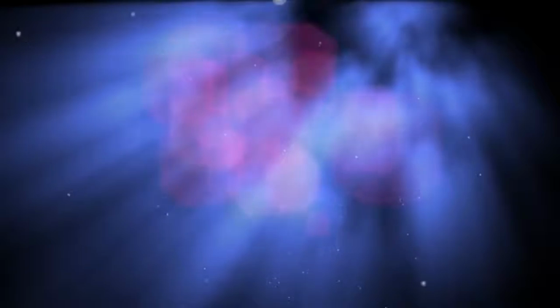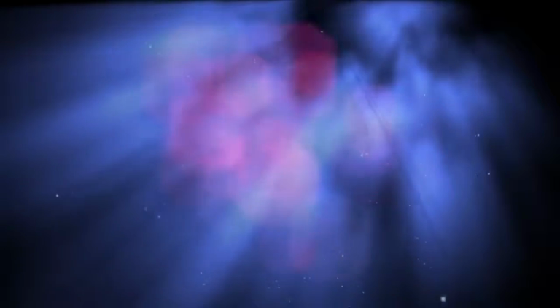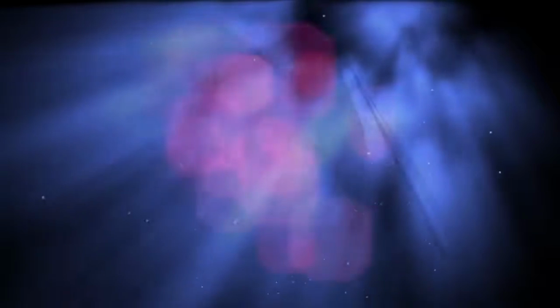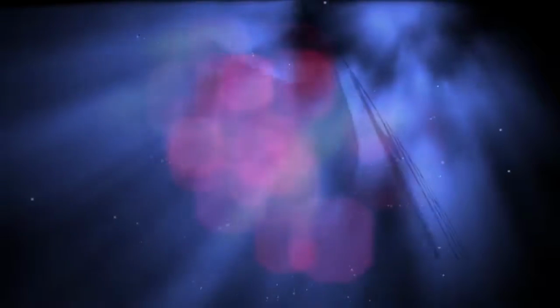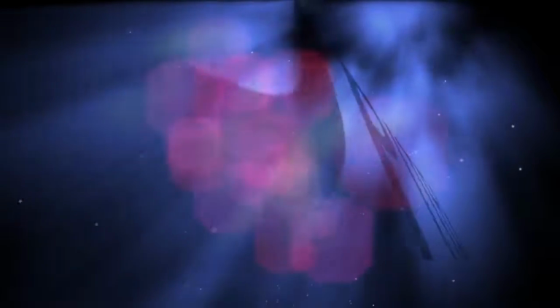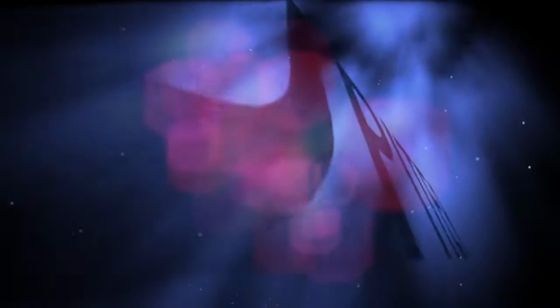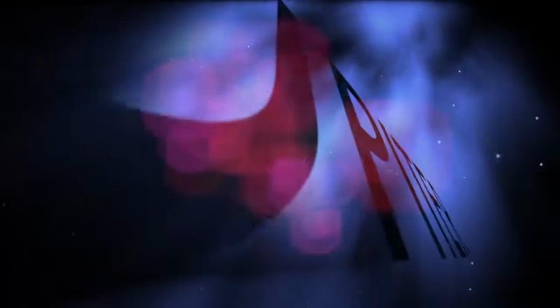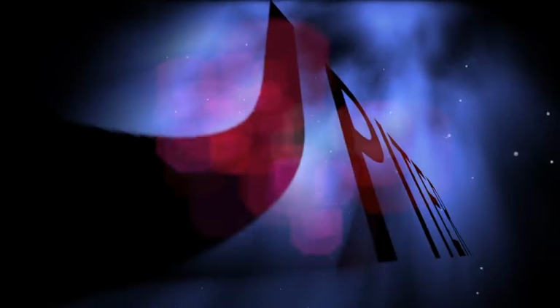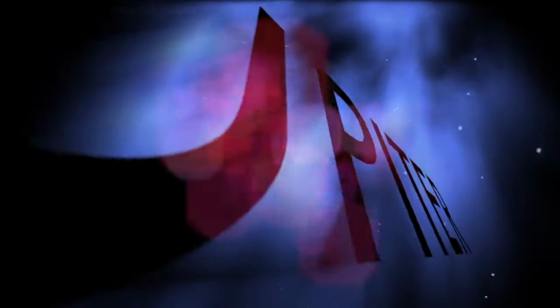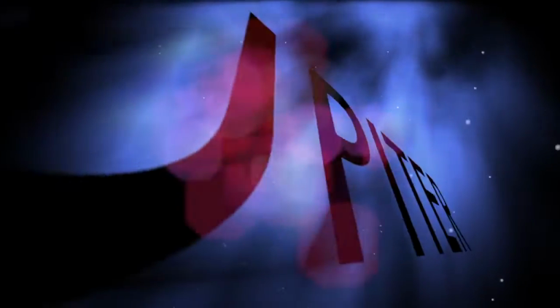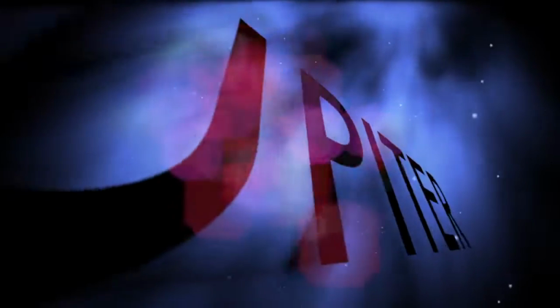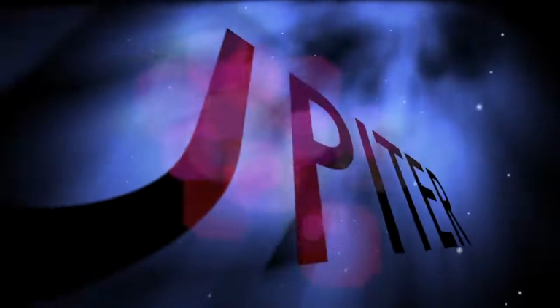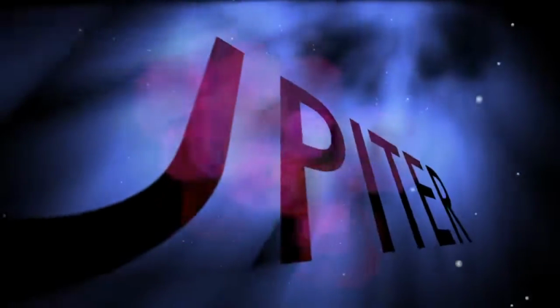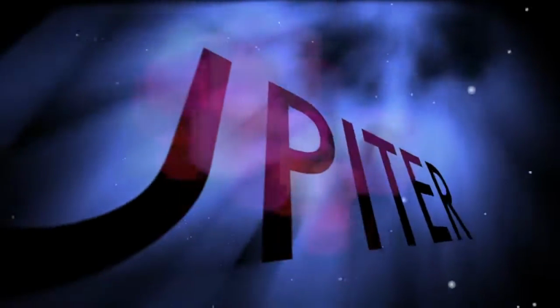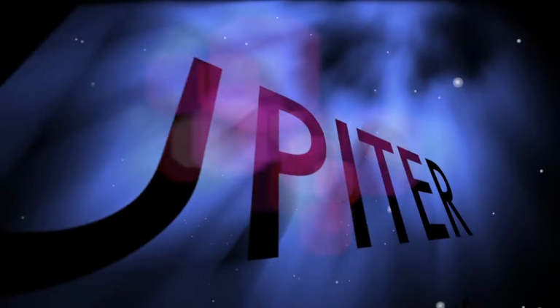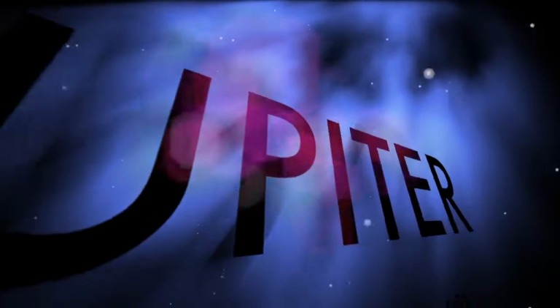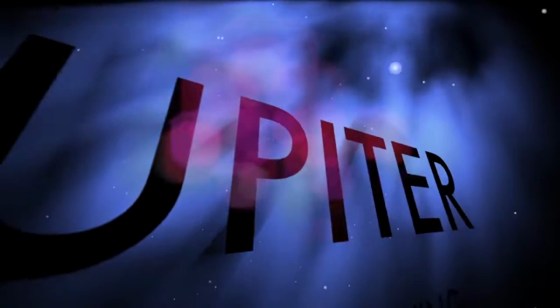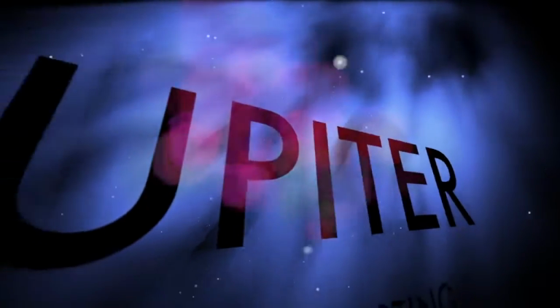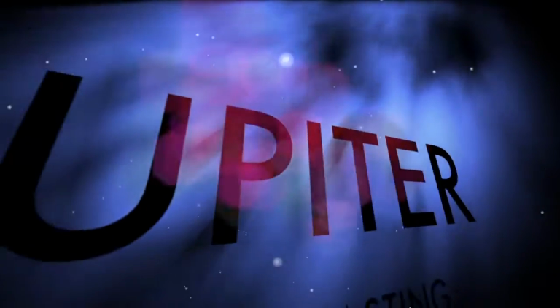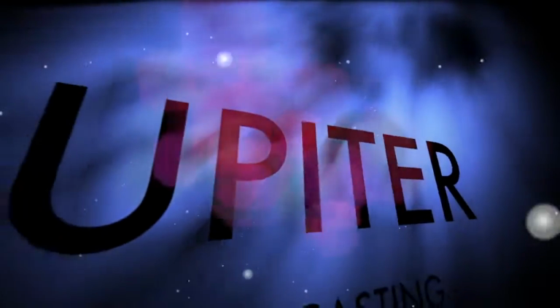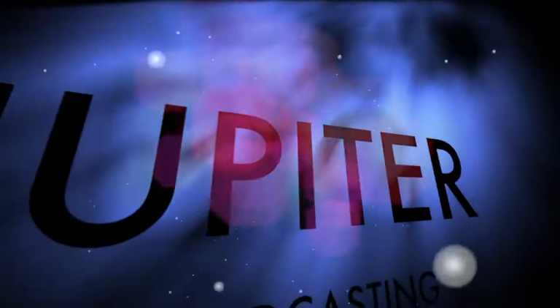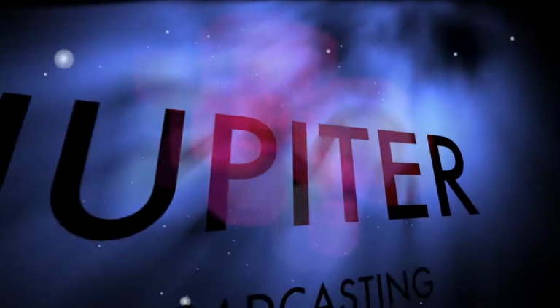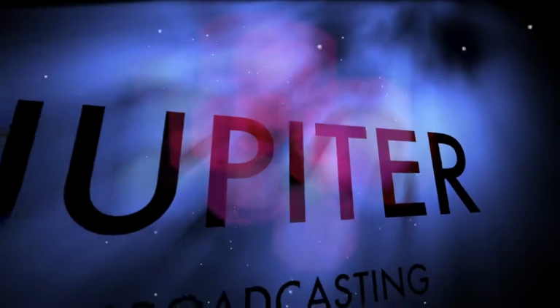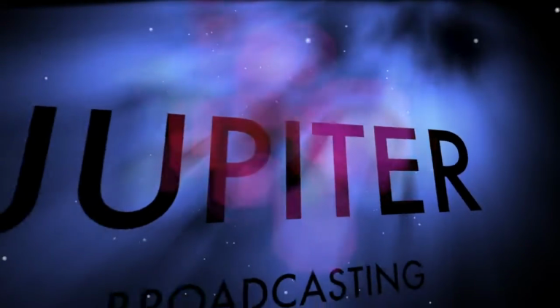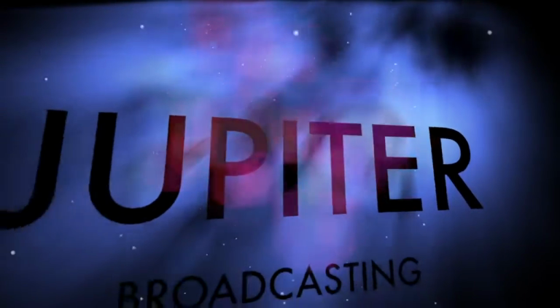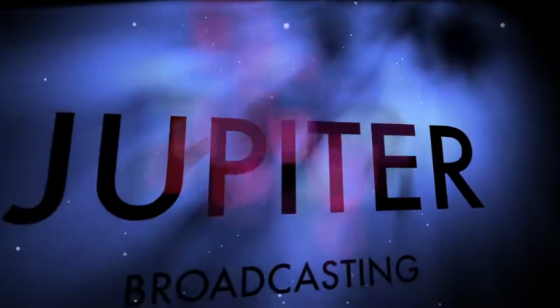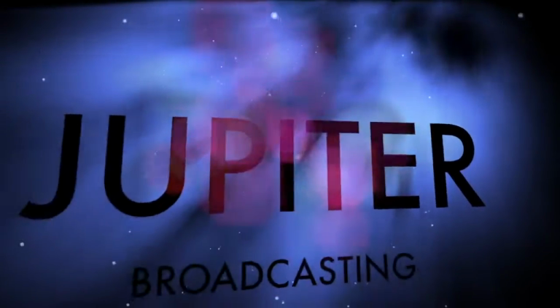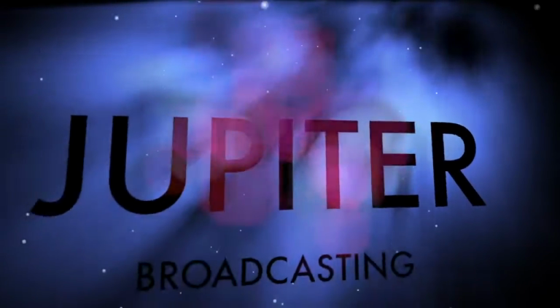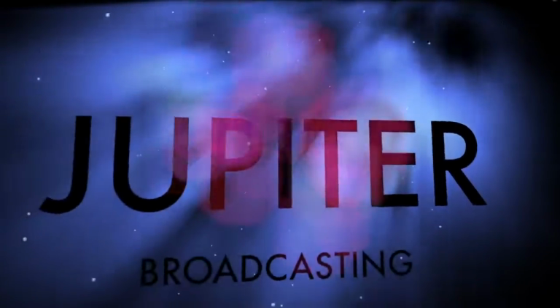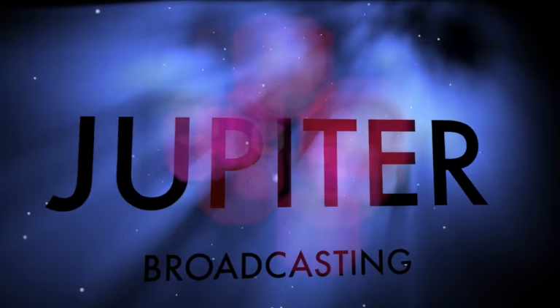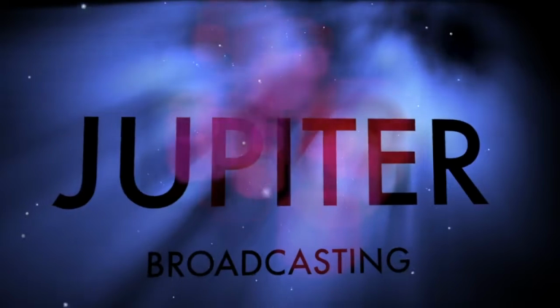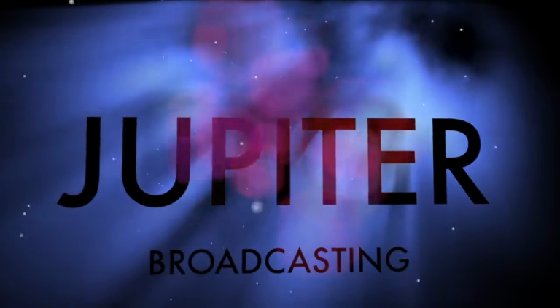This is SciByte, episode 93, for May 14th, 2013.